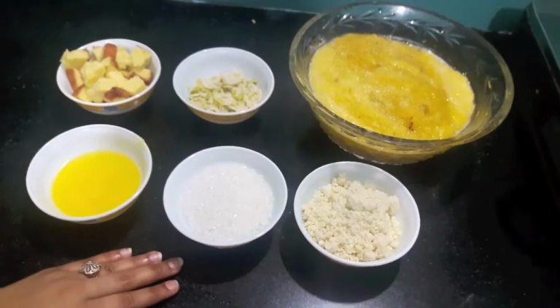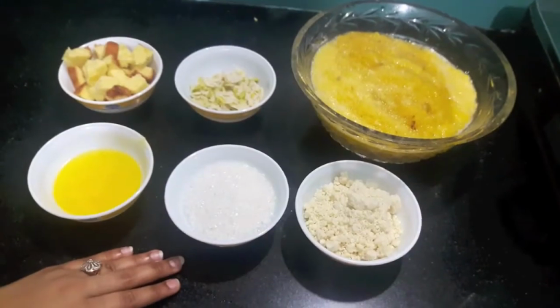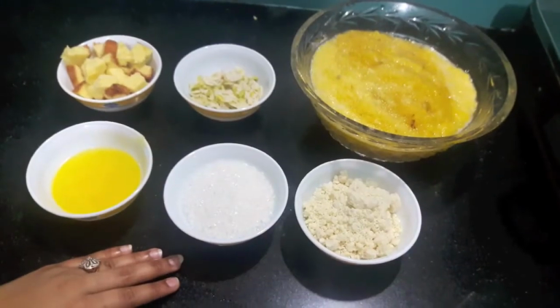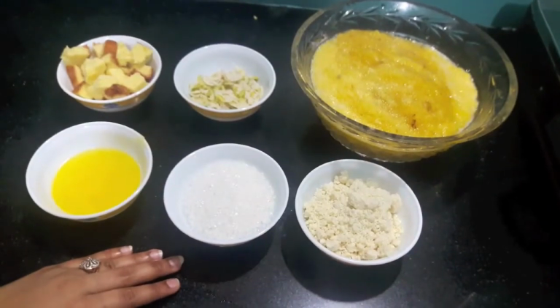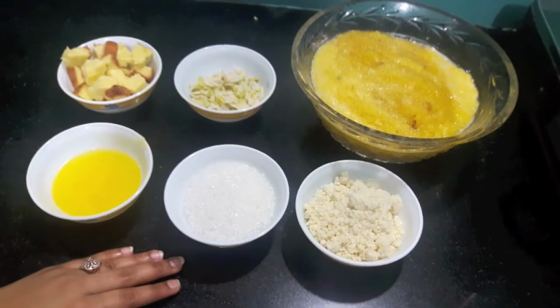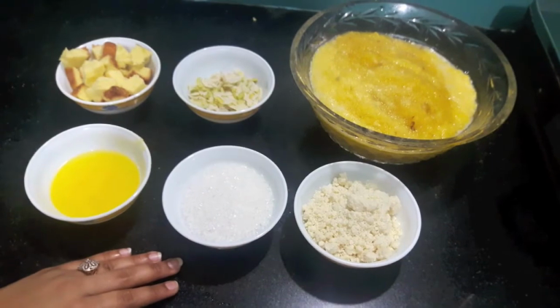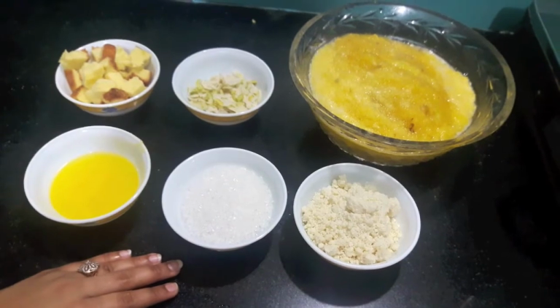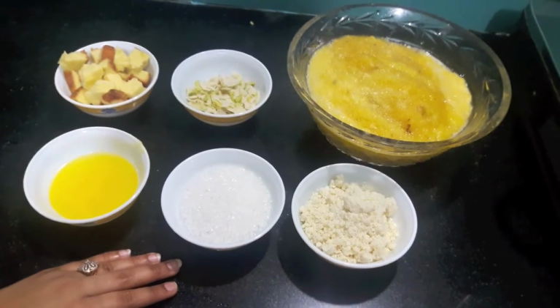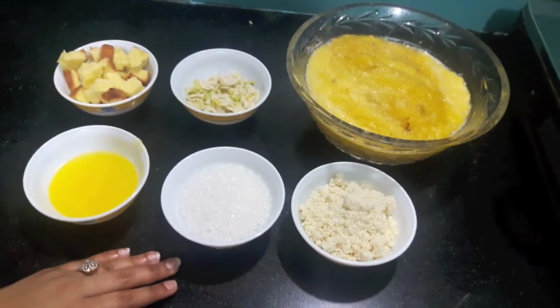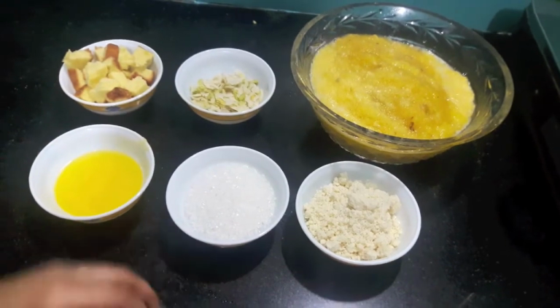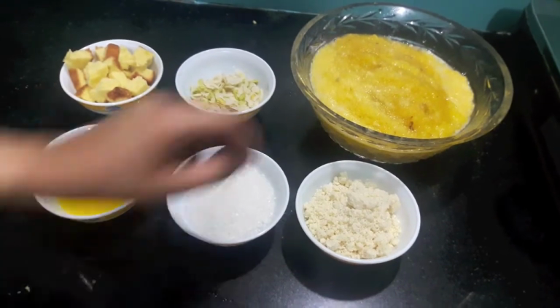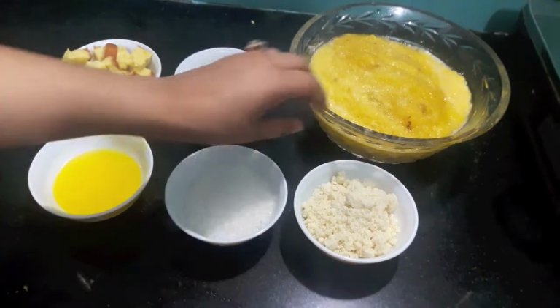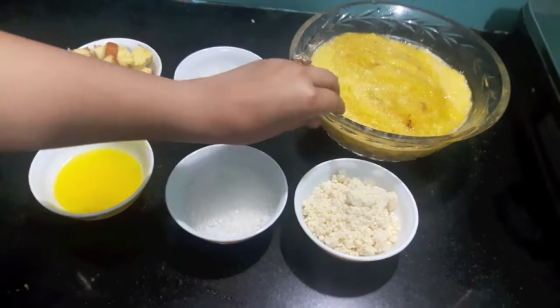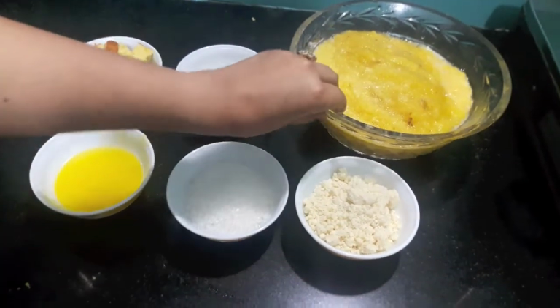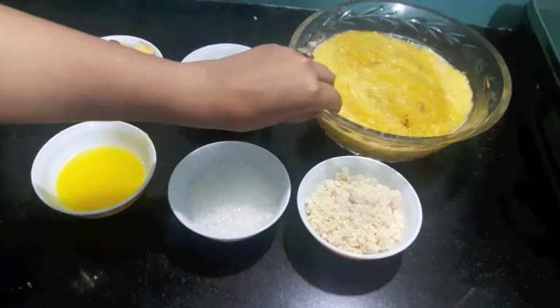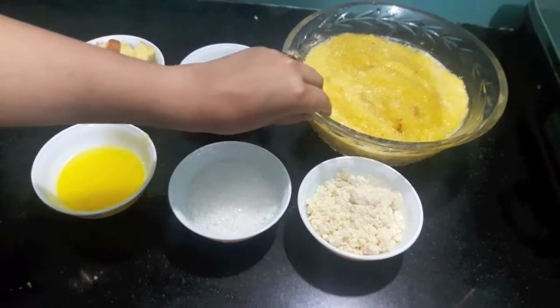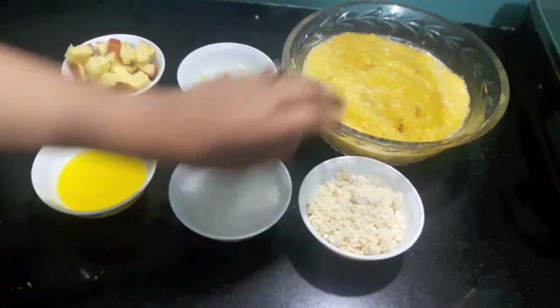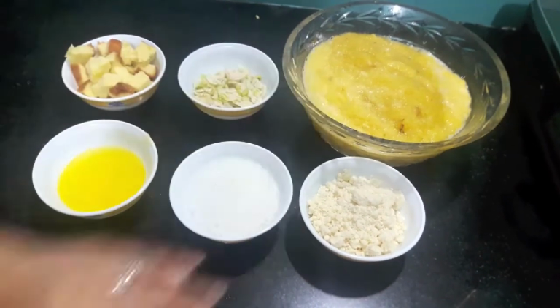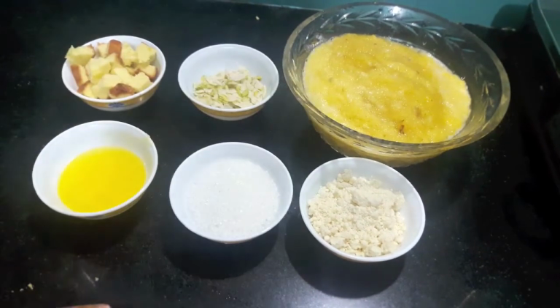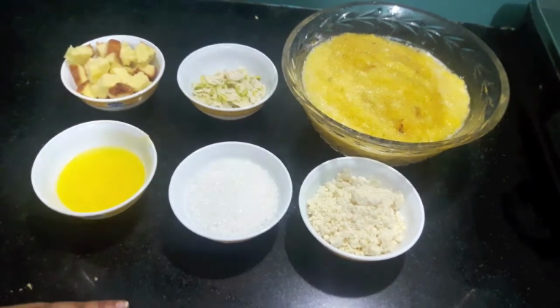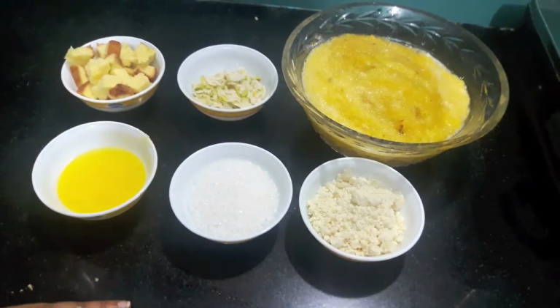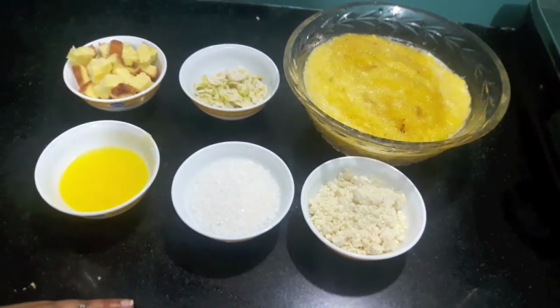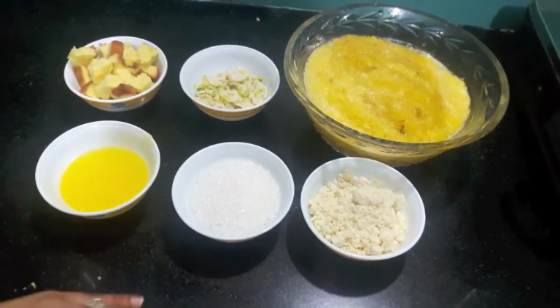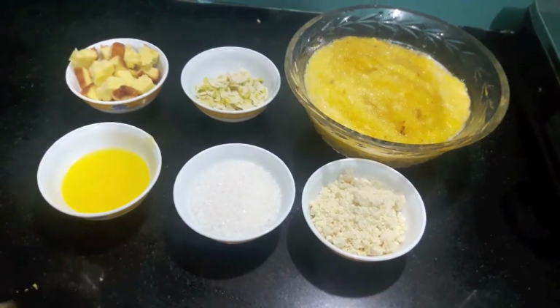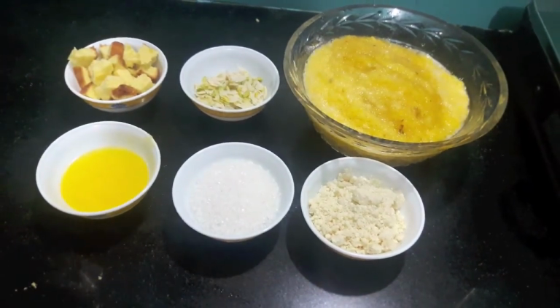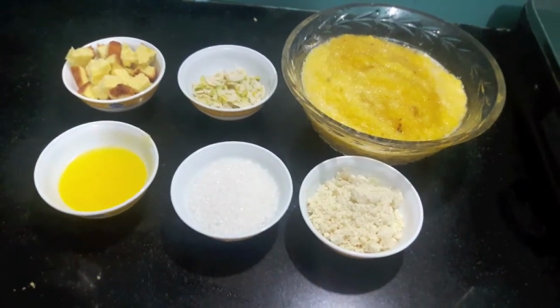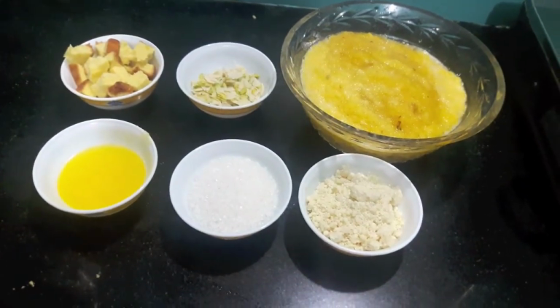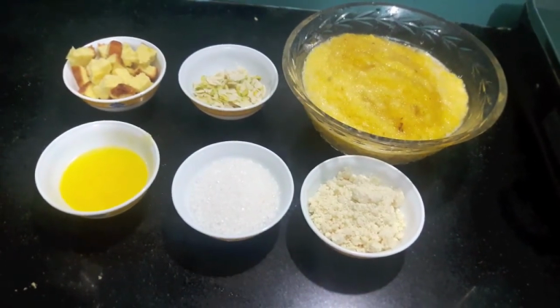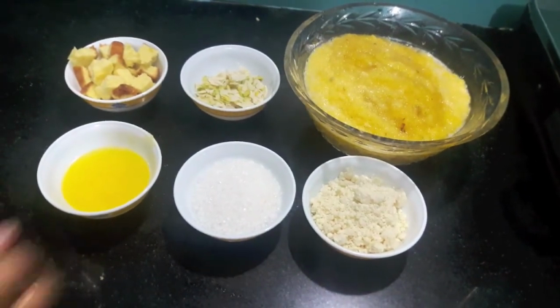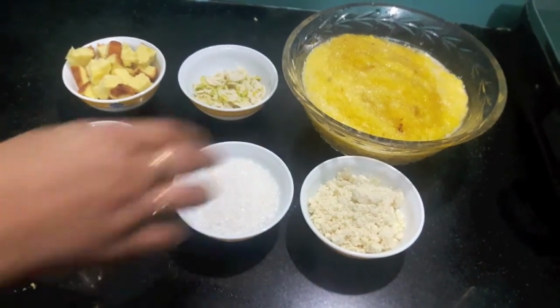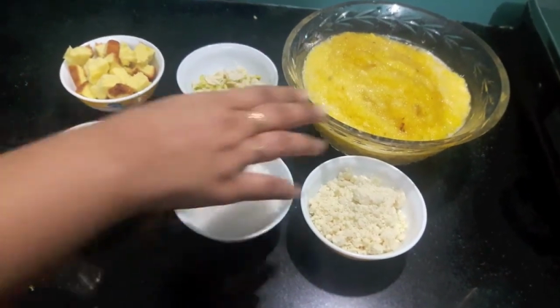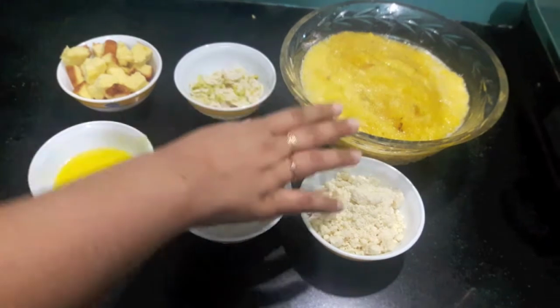Hello and welcome to my channel Shifa's Kitchen. Today I am going to show you how to make pineapple halwa.